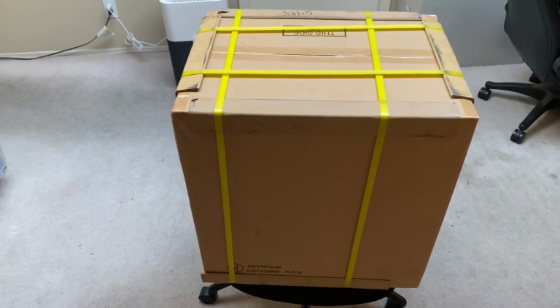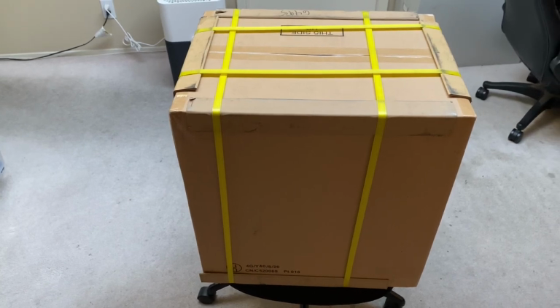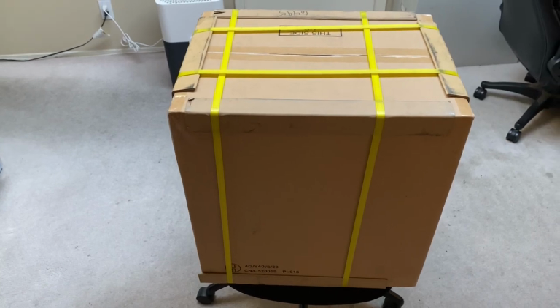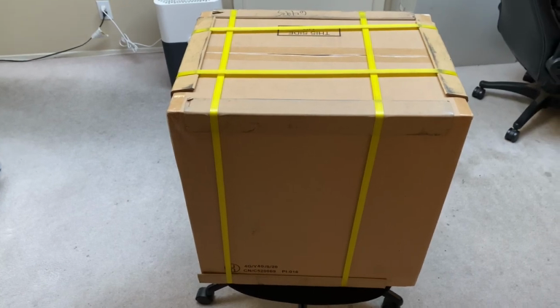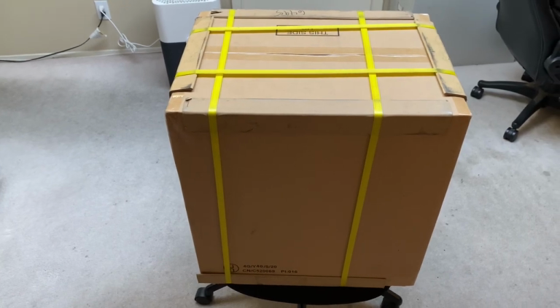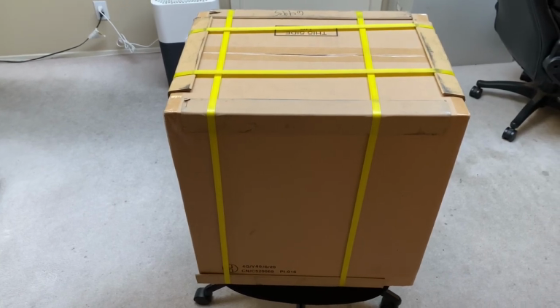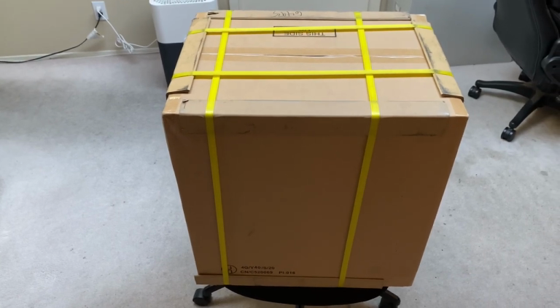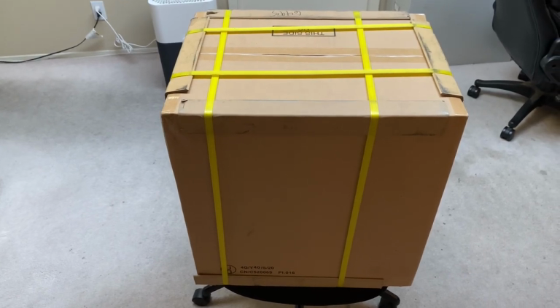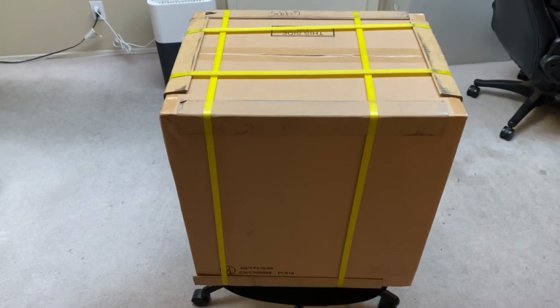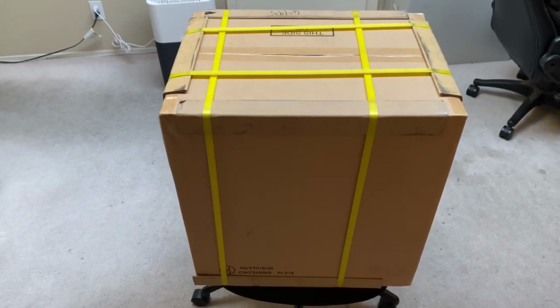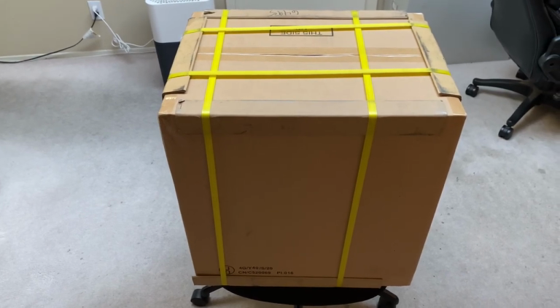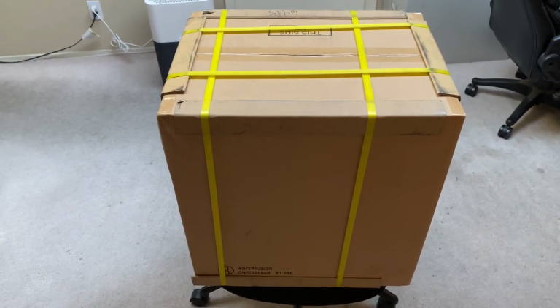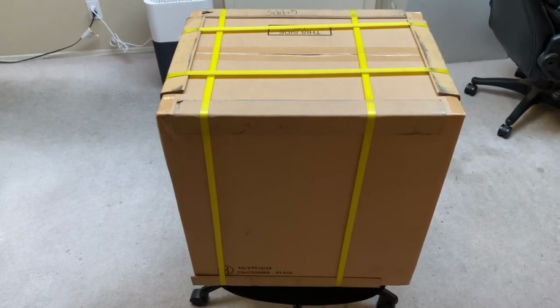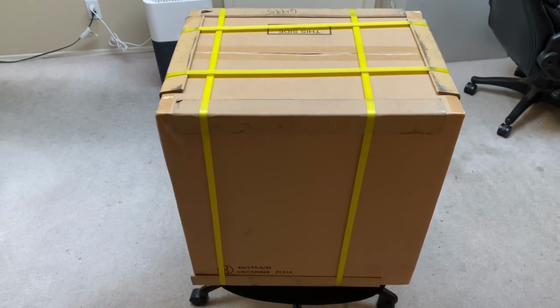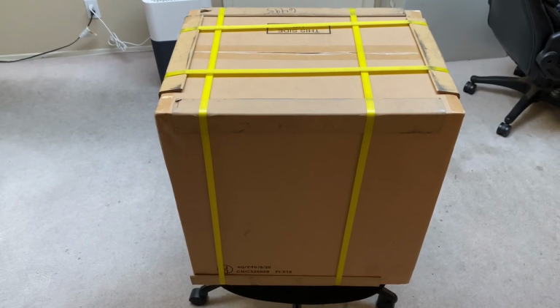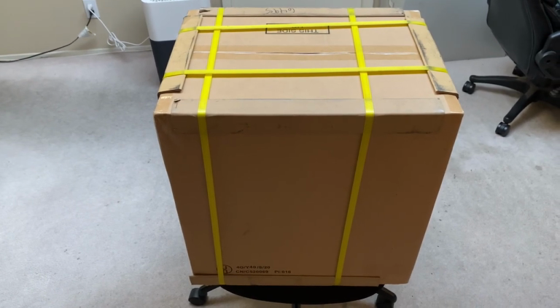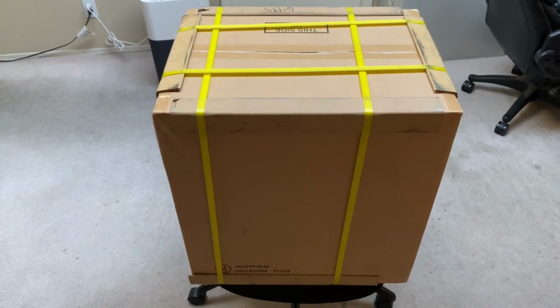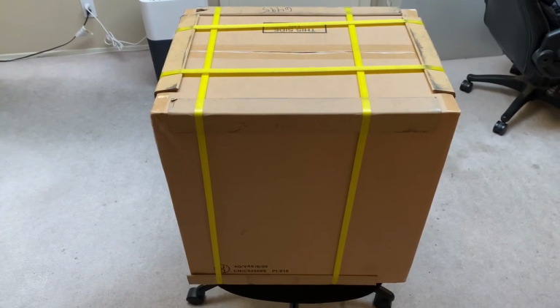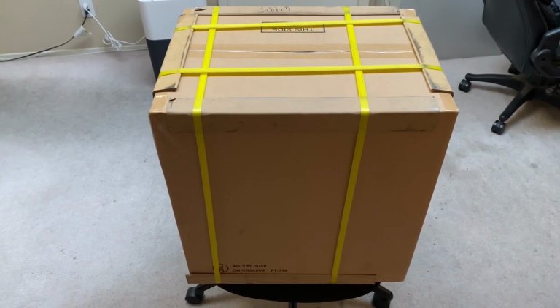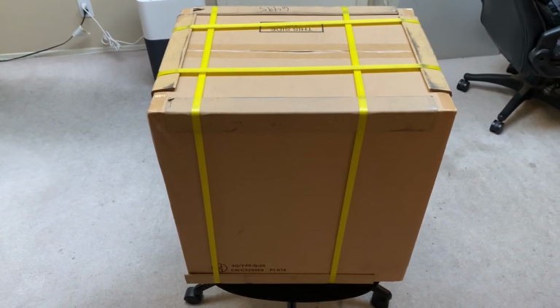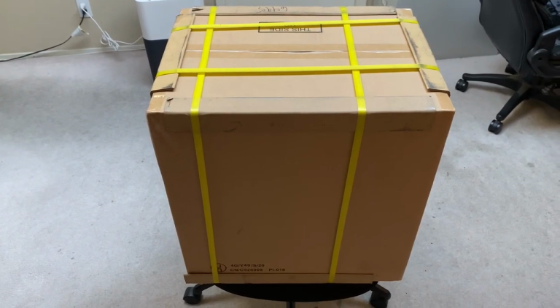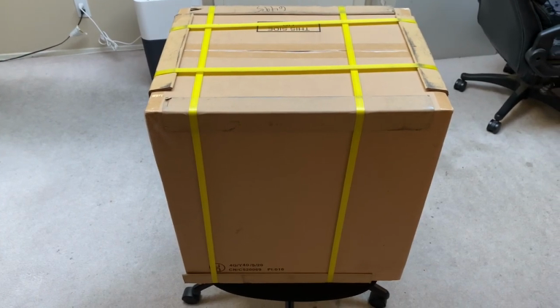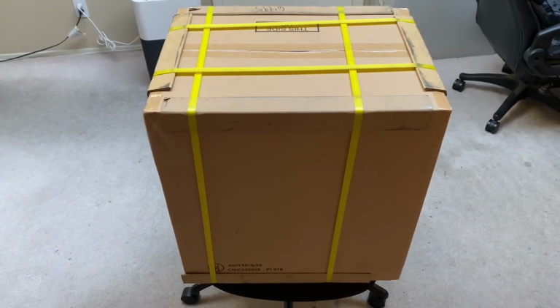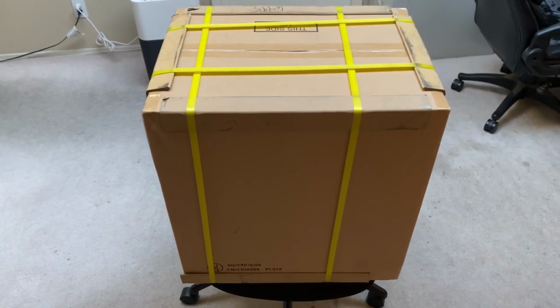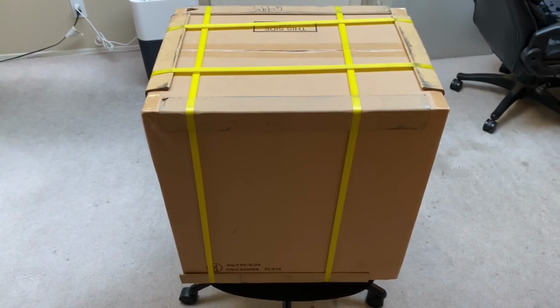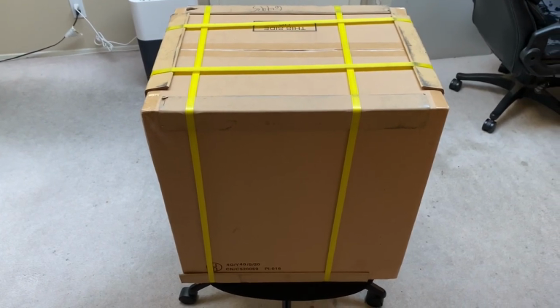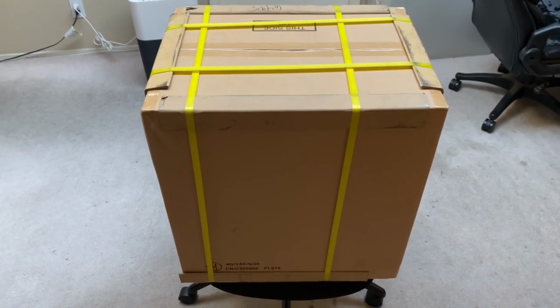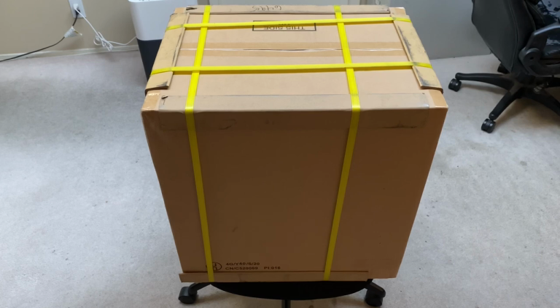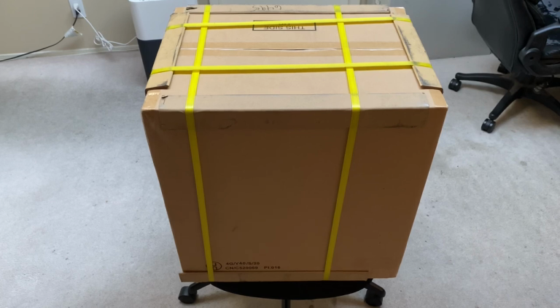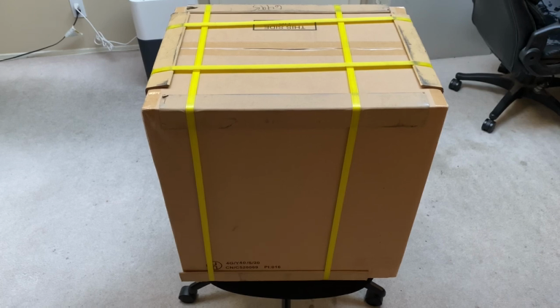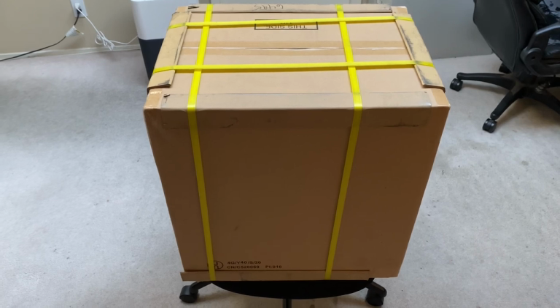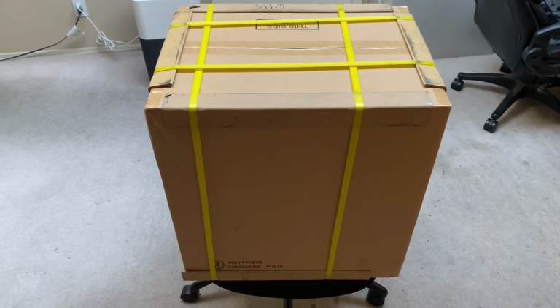This is my review of the Bluetti AC200P.